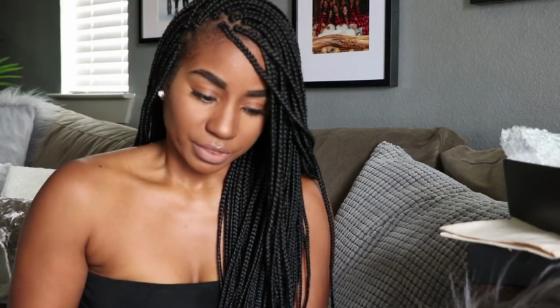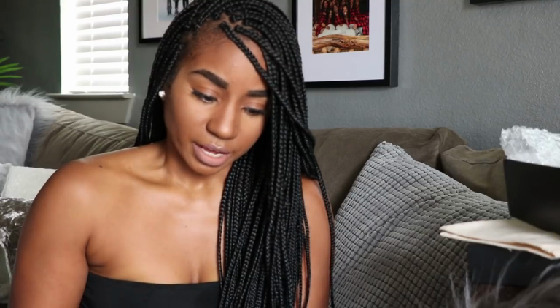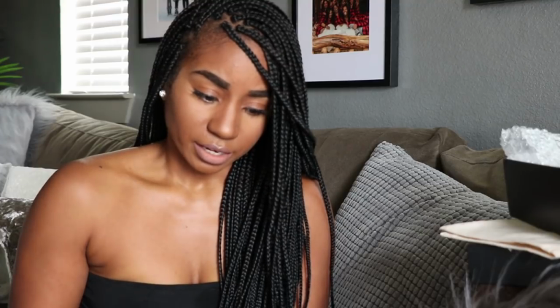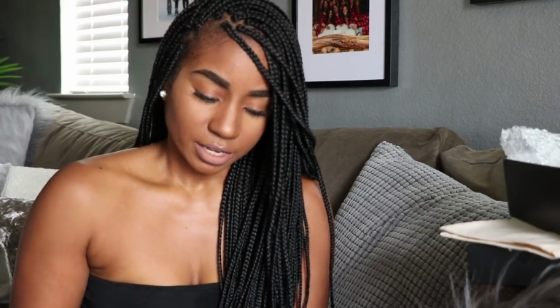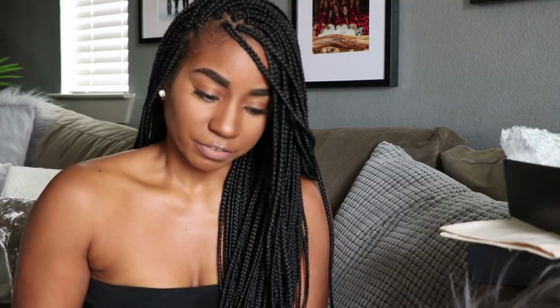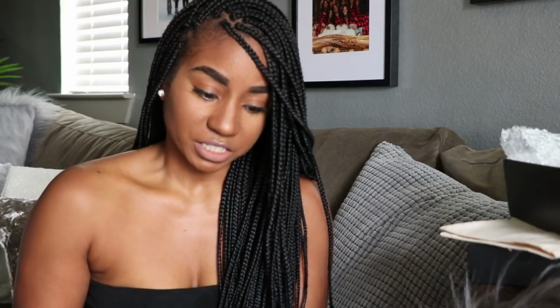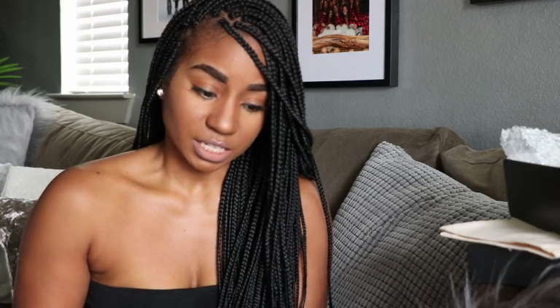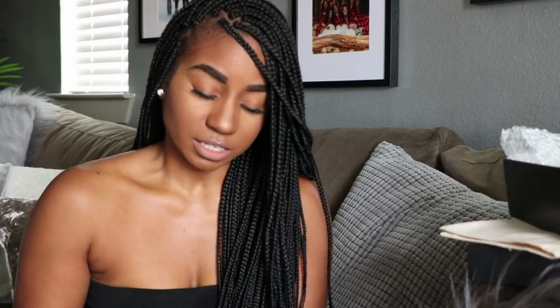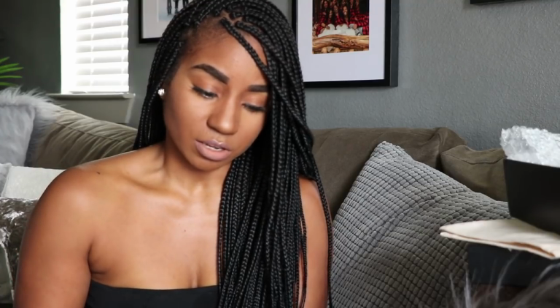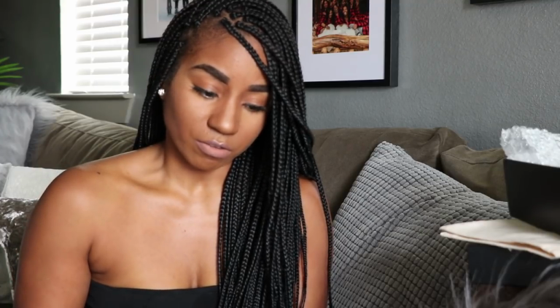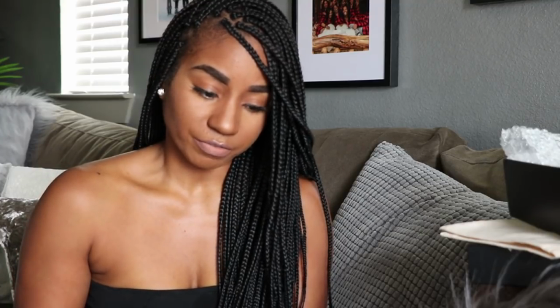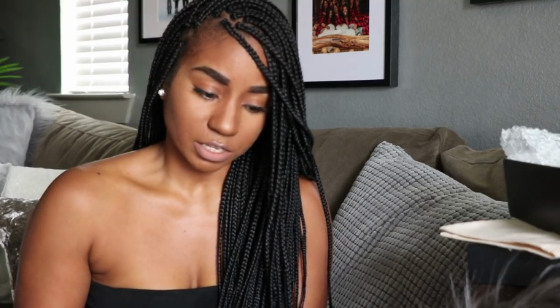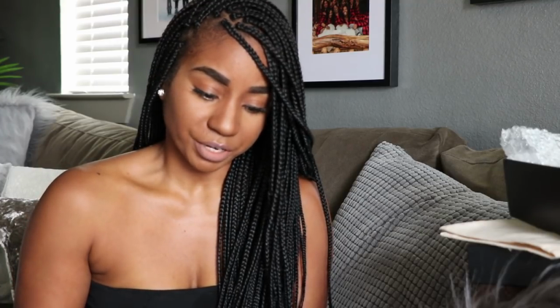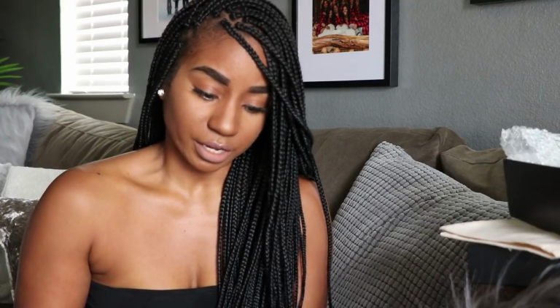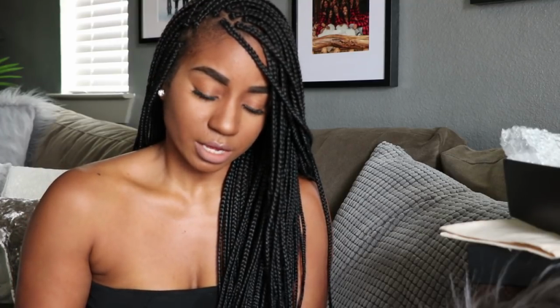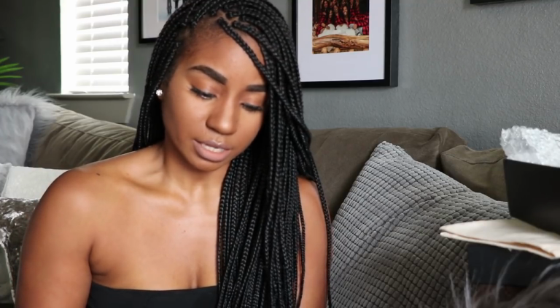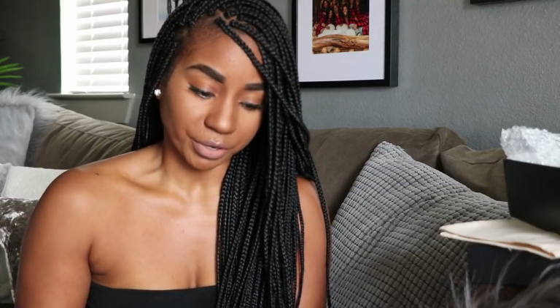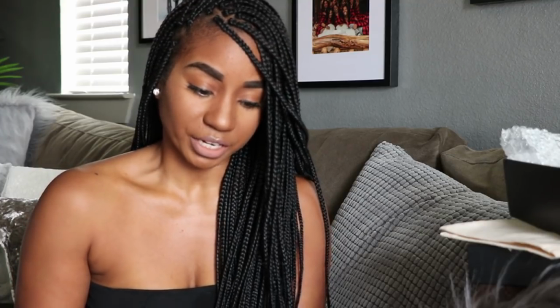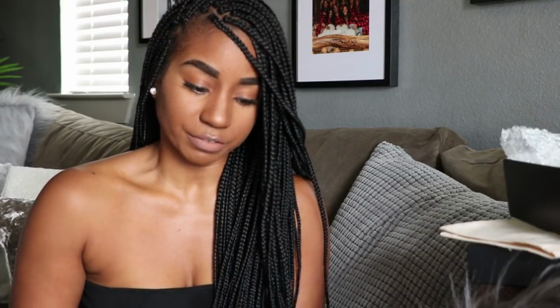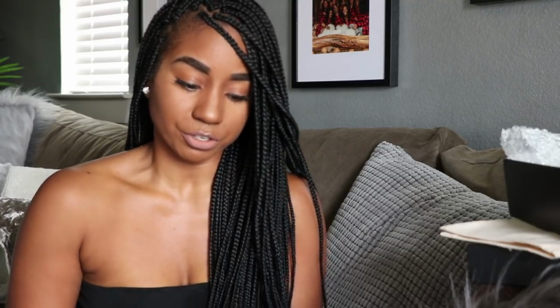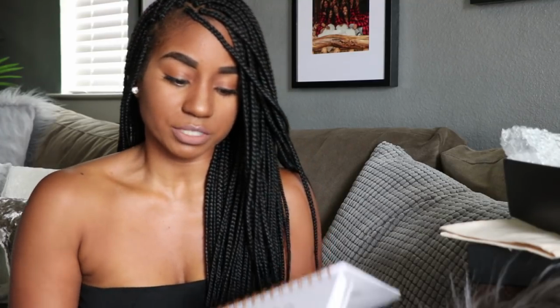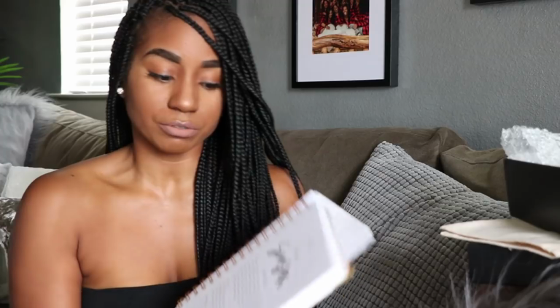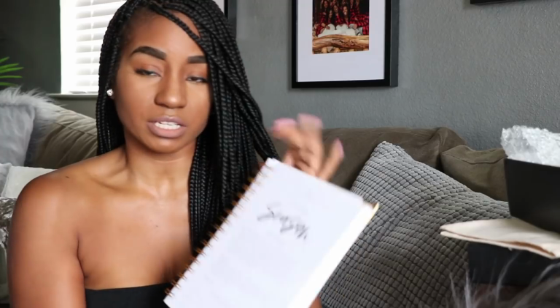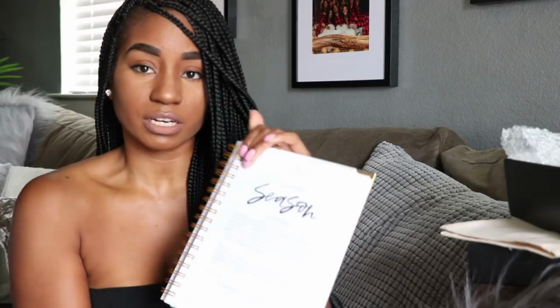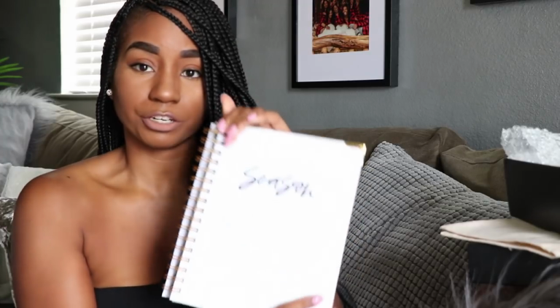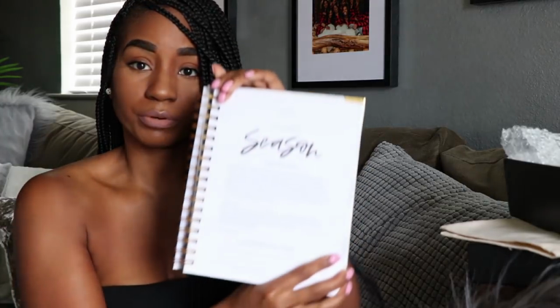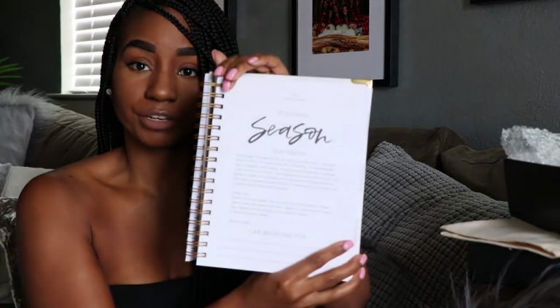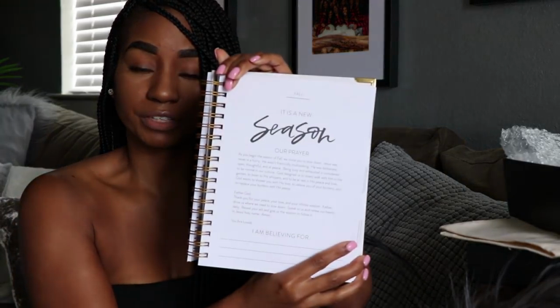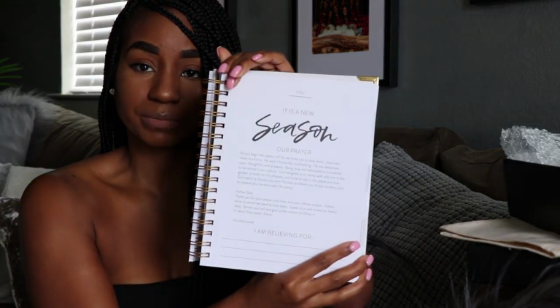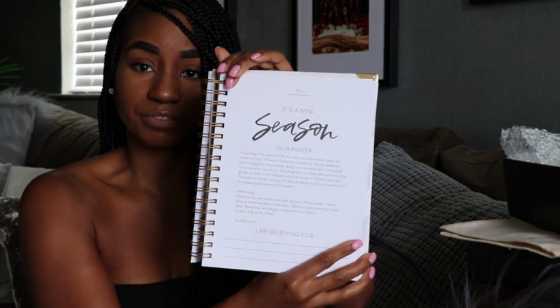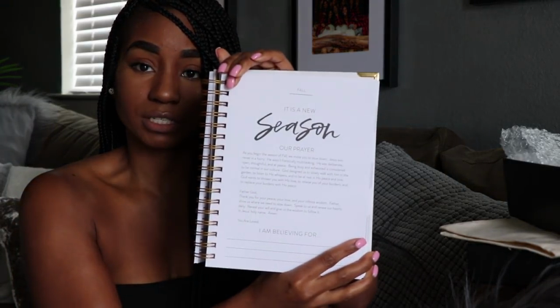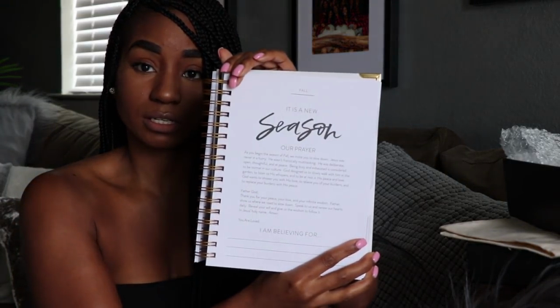For each season — fall, spring, summer — it gives you a new season page and then your prayer for that specific season. I'm probably going to be playing in this all day.